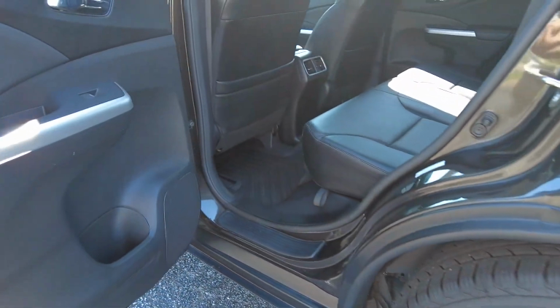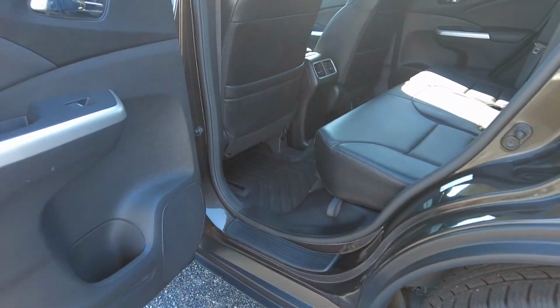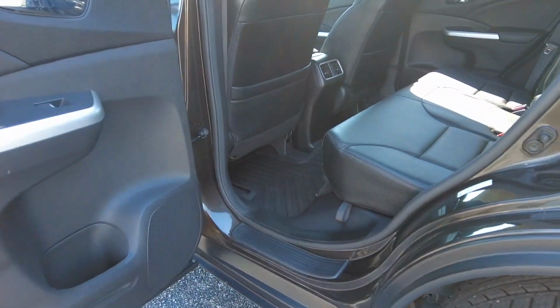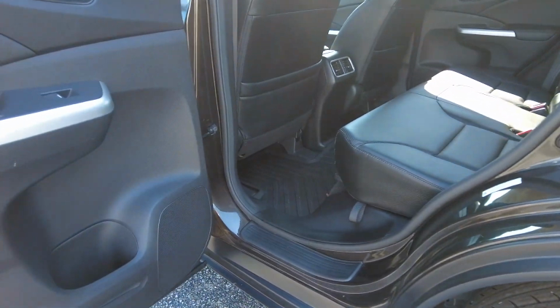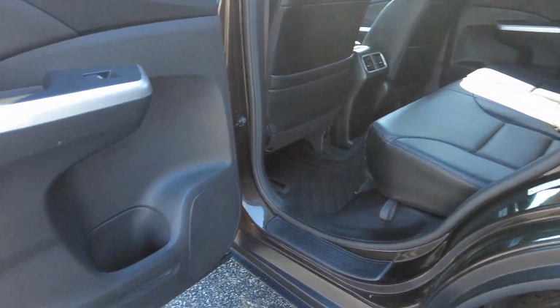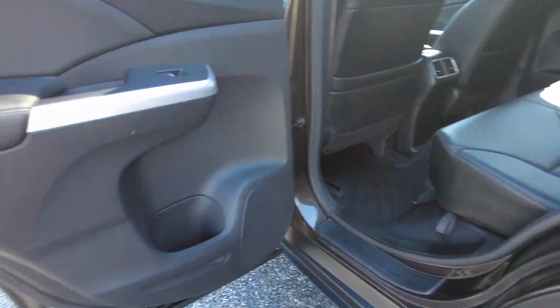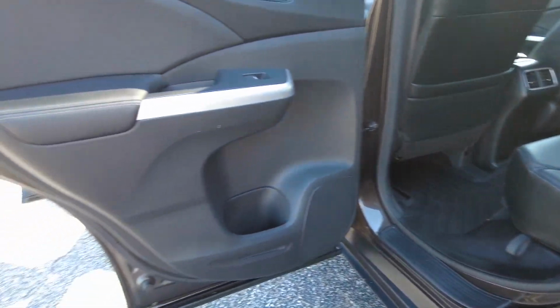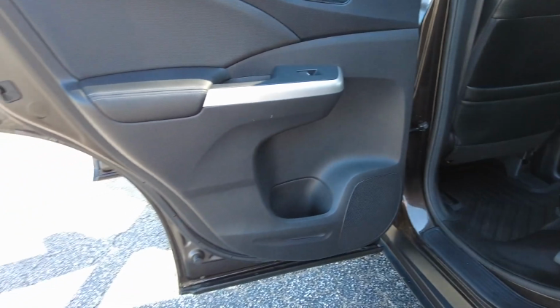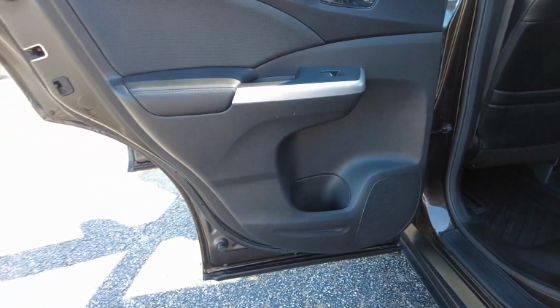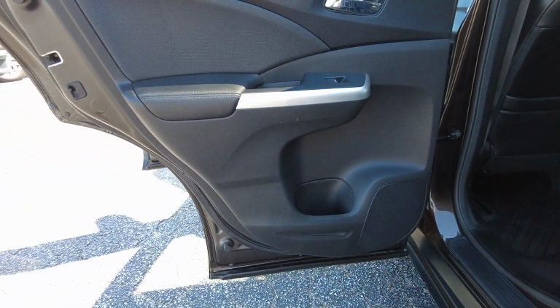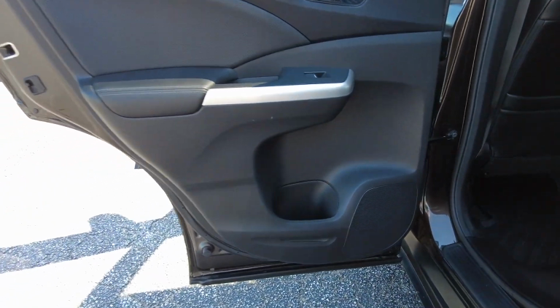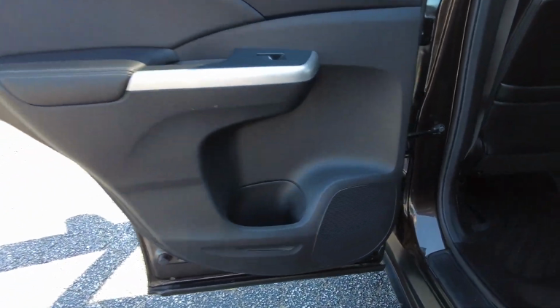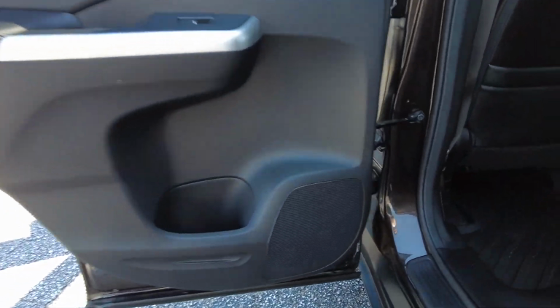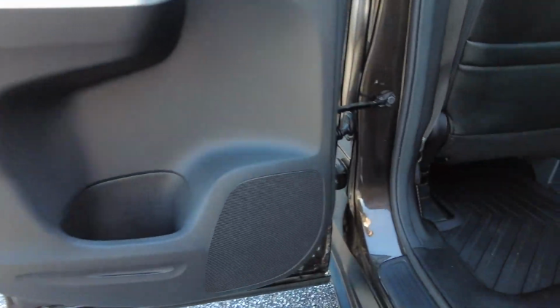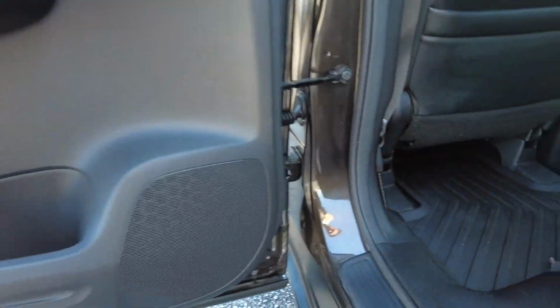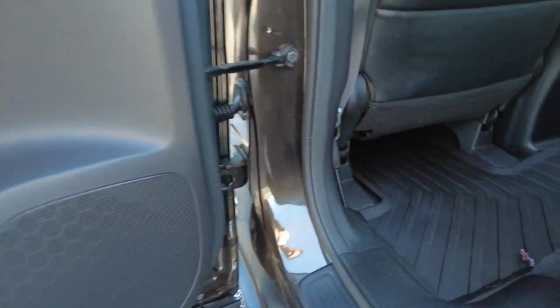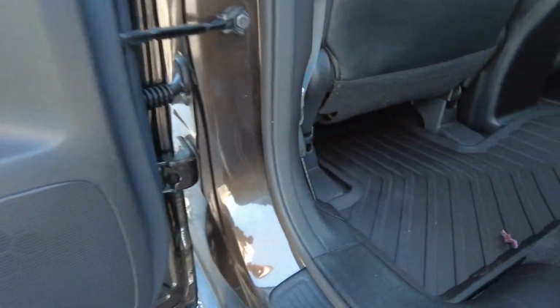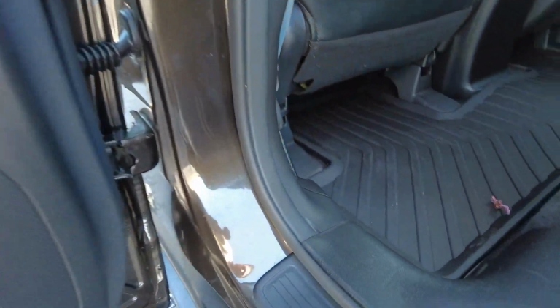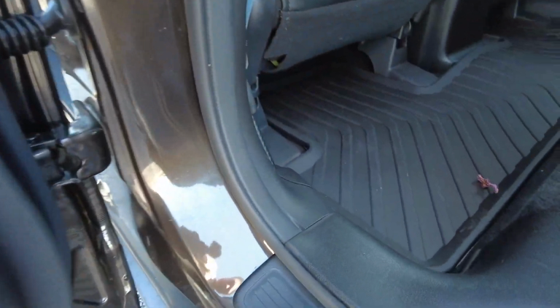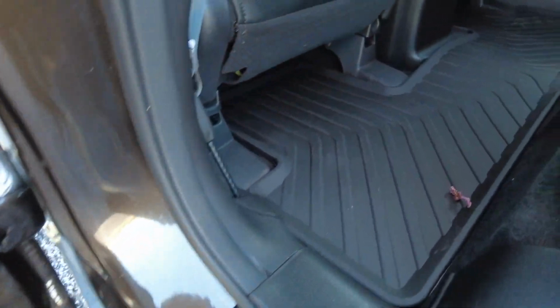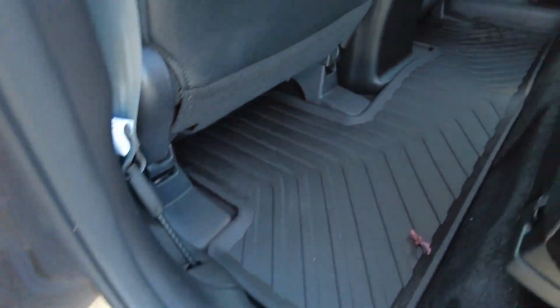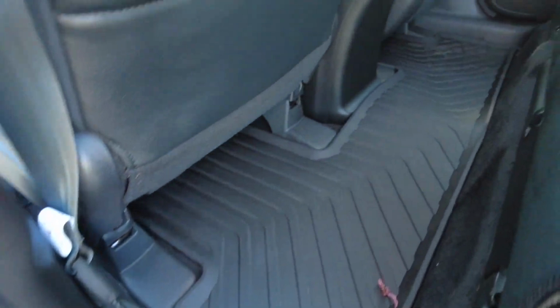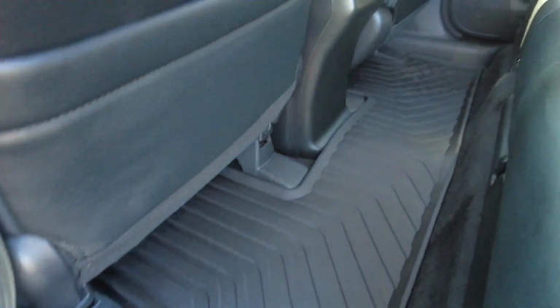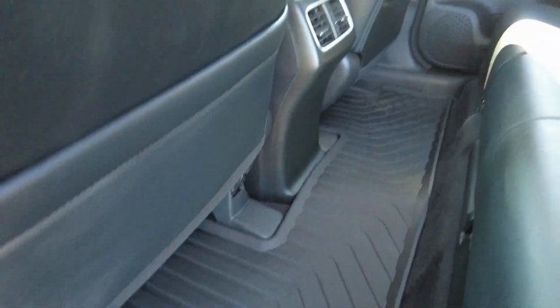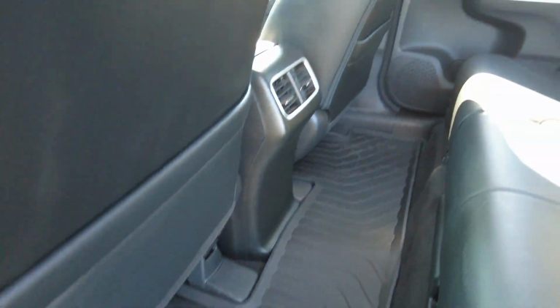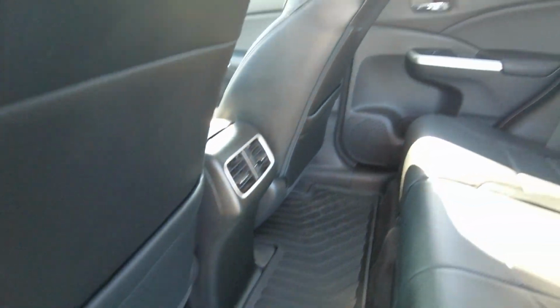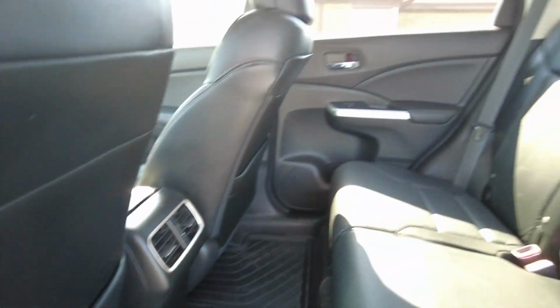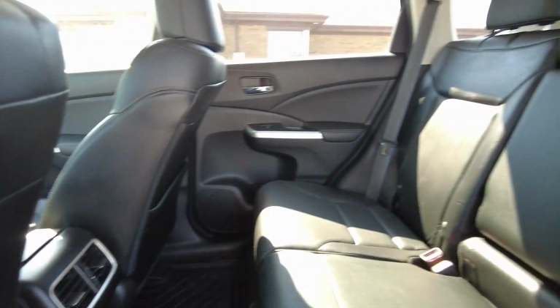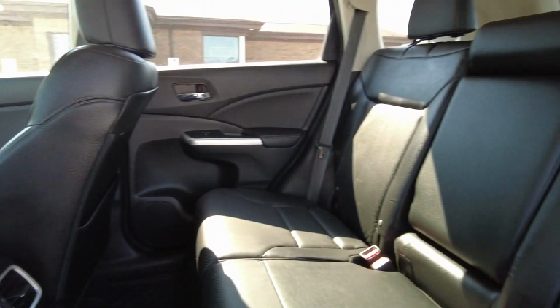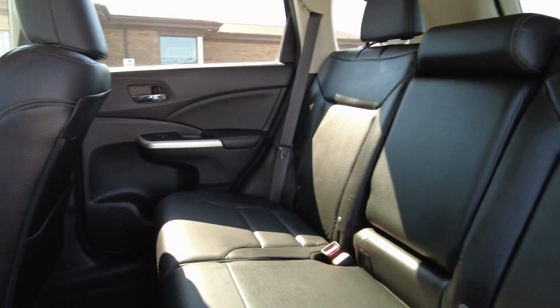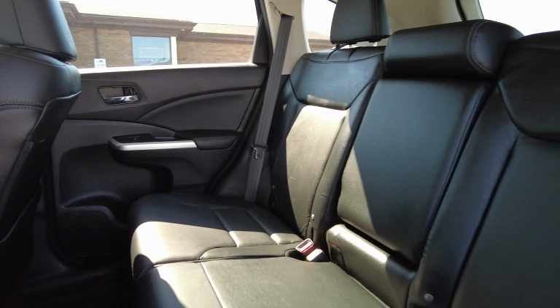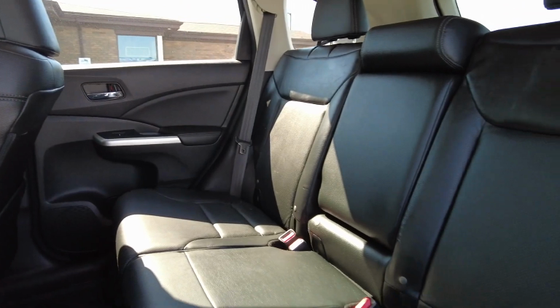Let's take a quick peek in the back — door panels are all looking great, and there are all-weather floor mats here in the back as well.